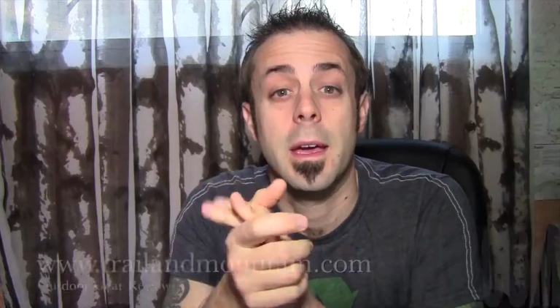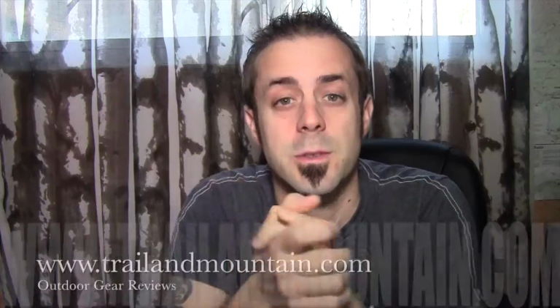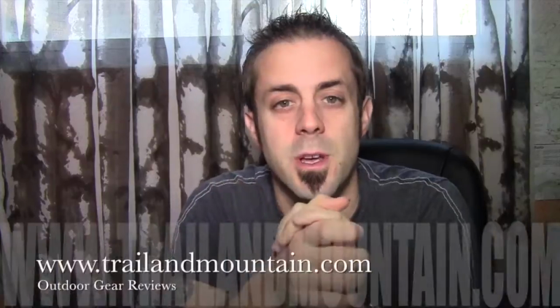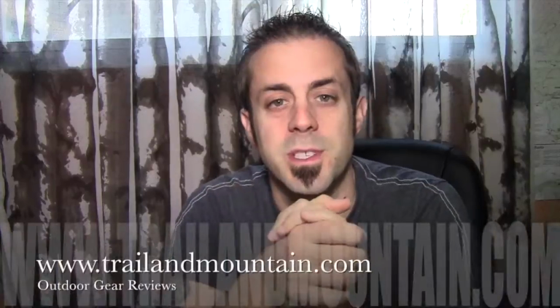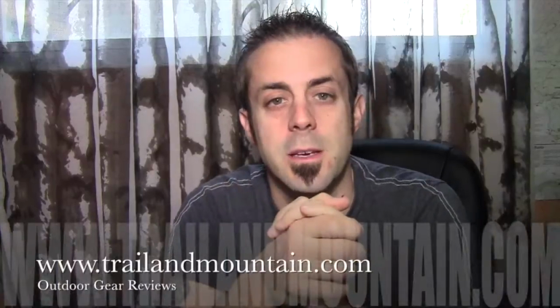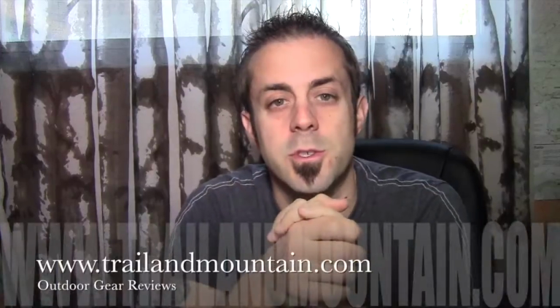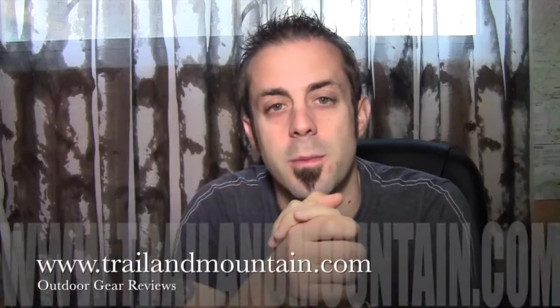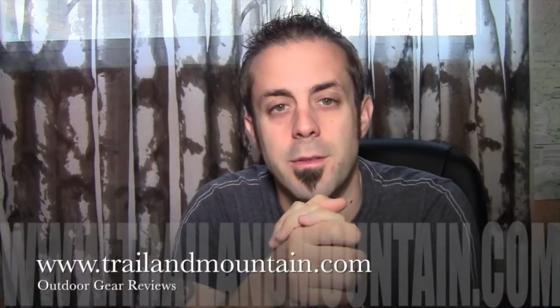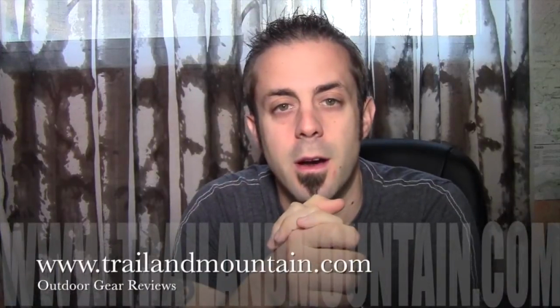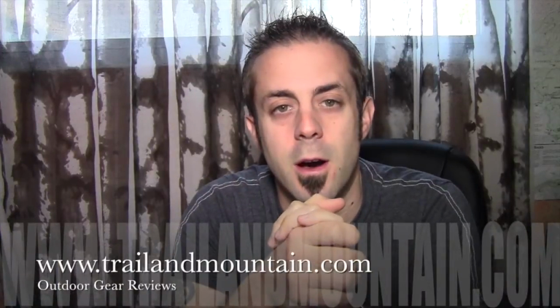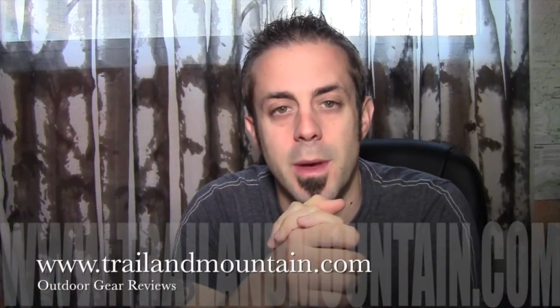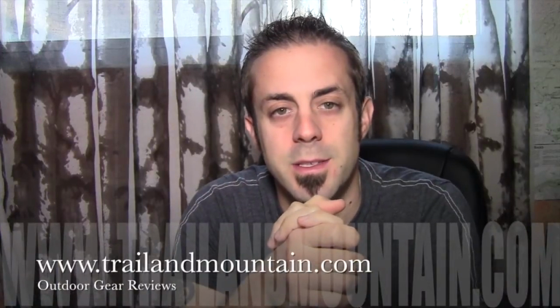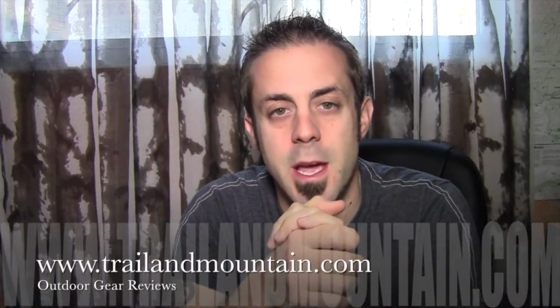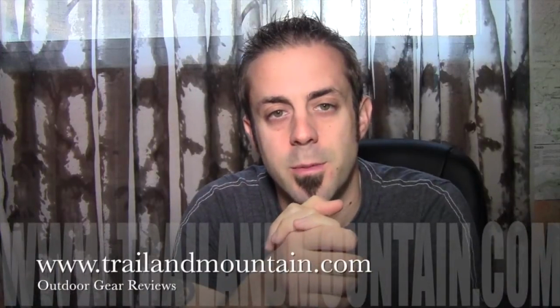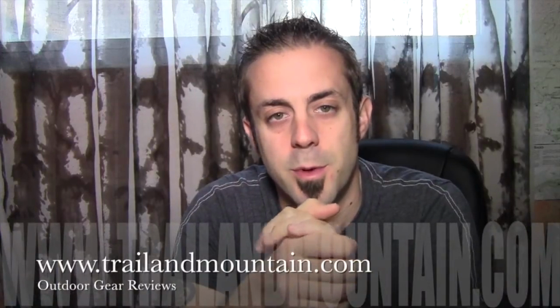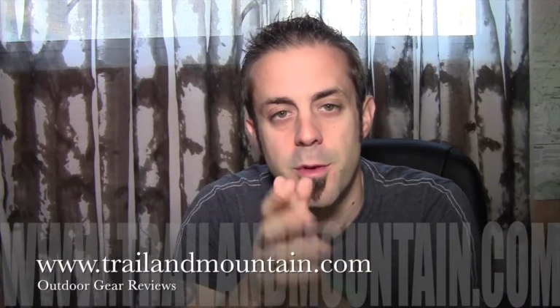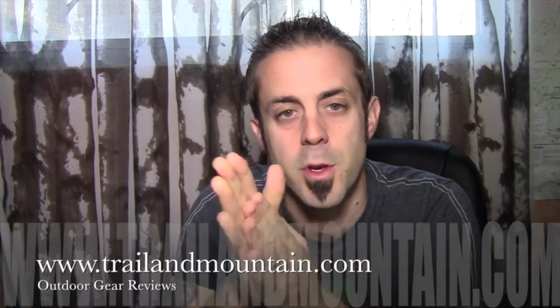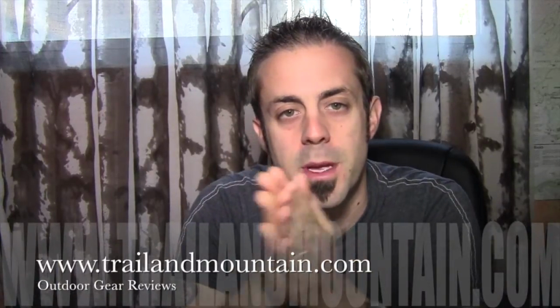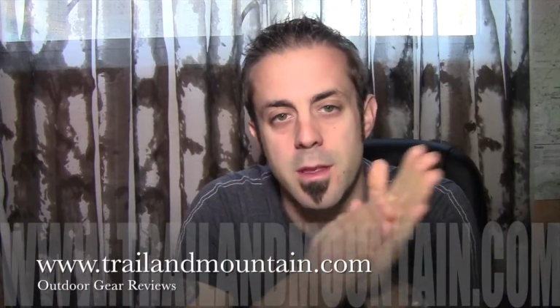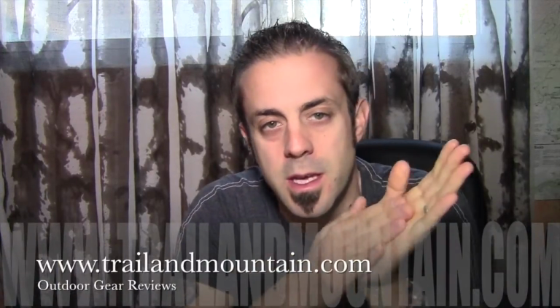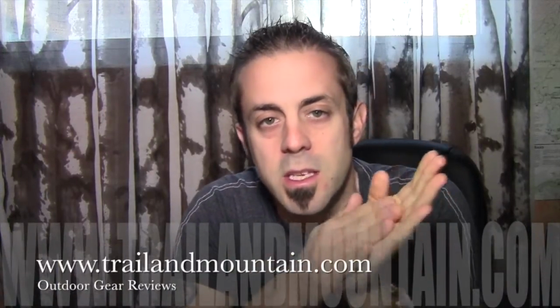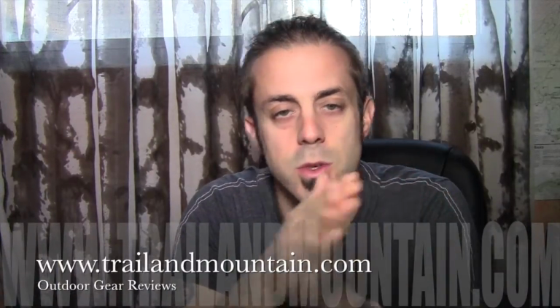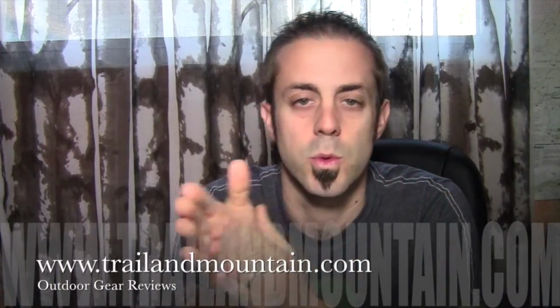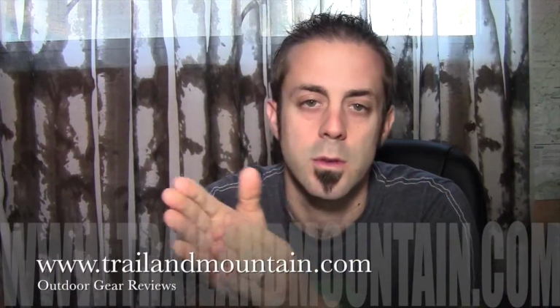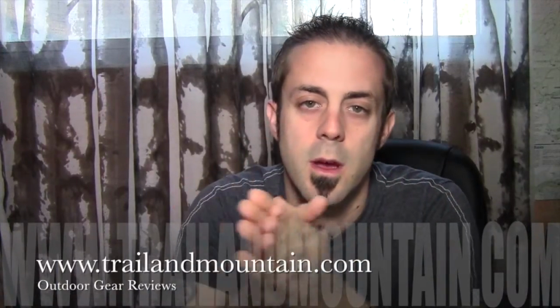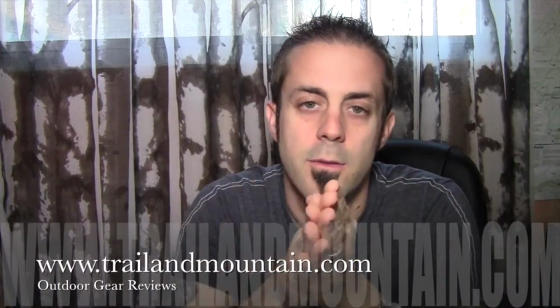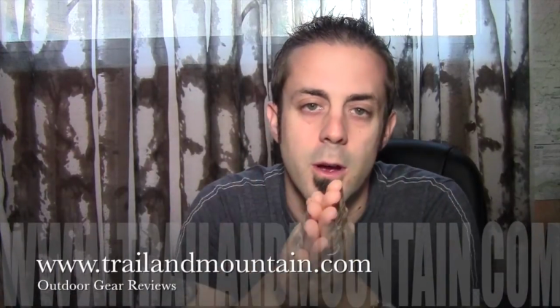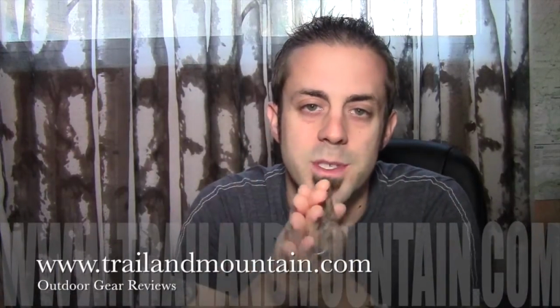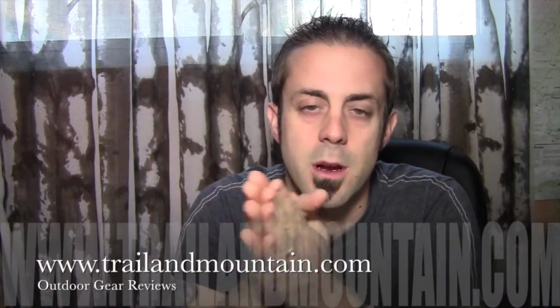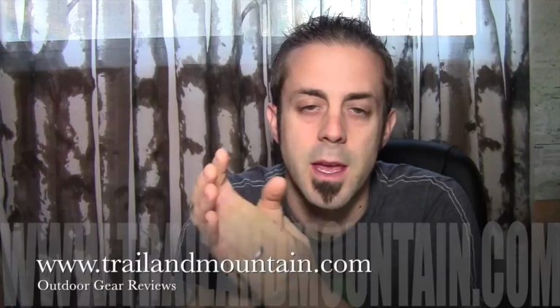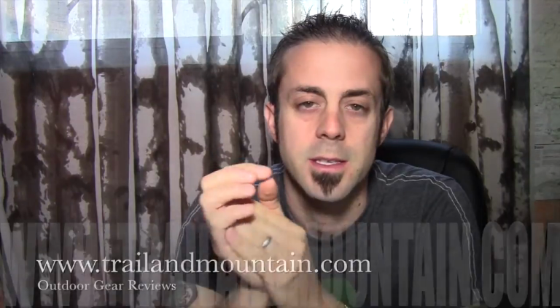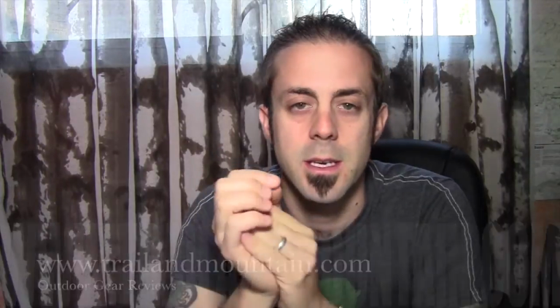Hey guys, what's up? It's Daniel with TrailofMountain.com and today I'm going to be reviewing the Eaton Tool from CRKT.